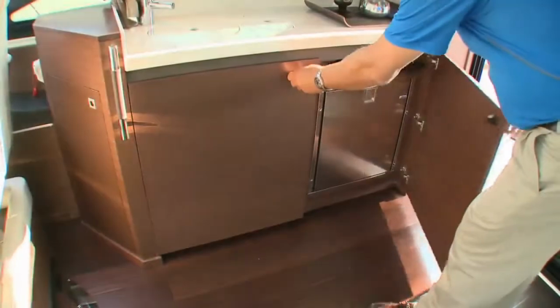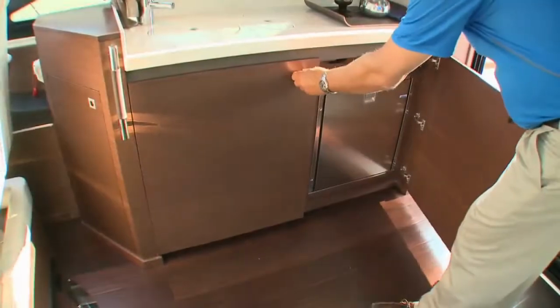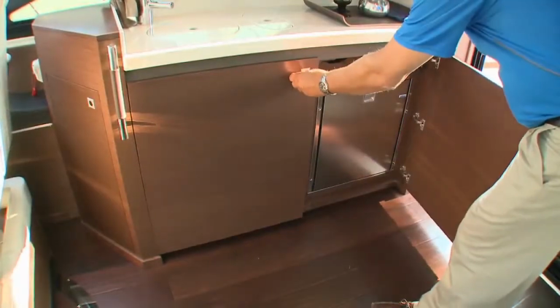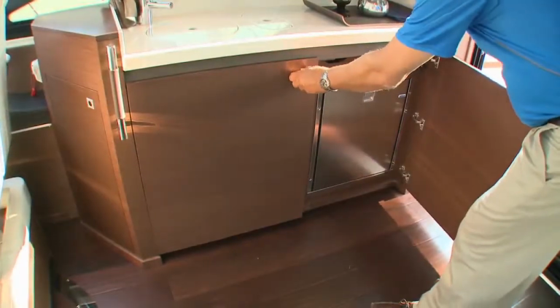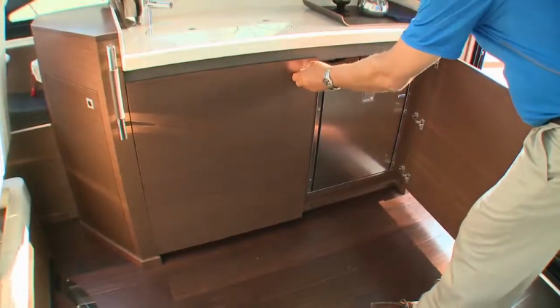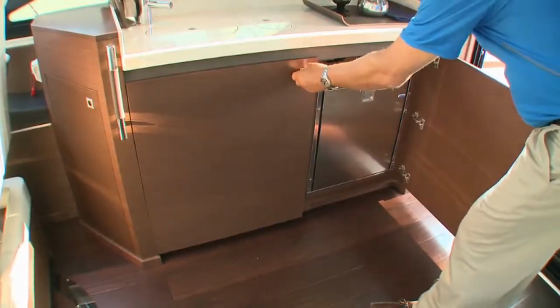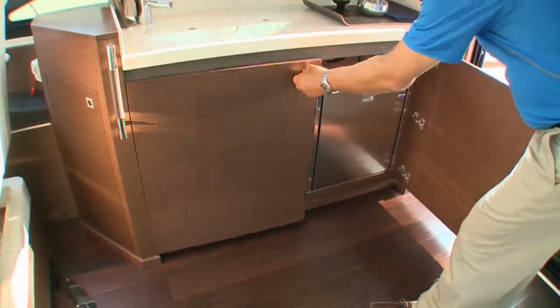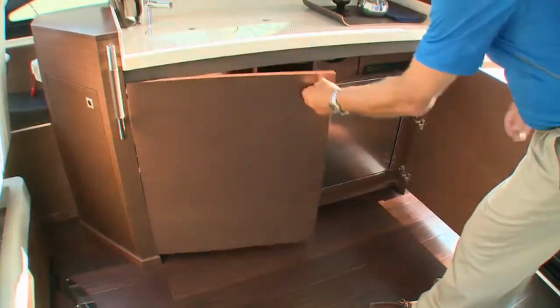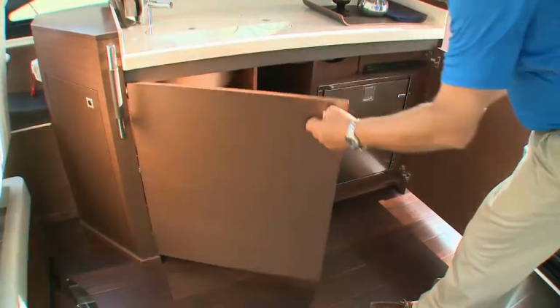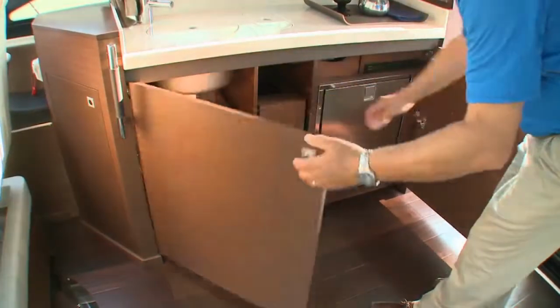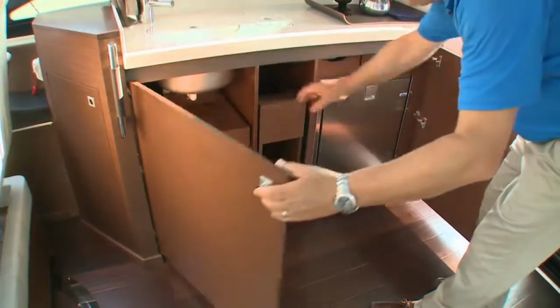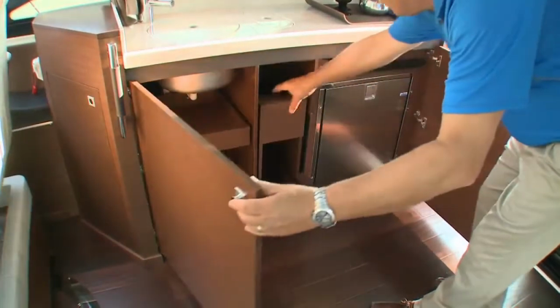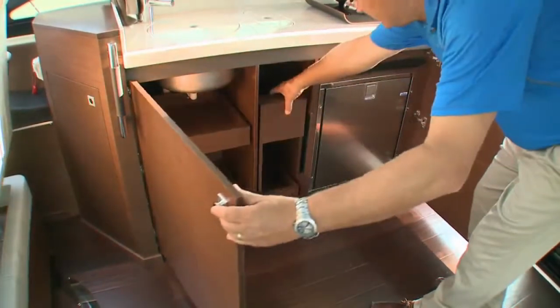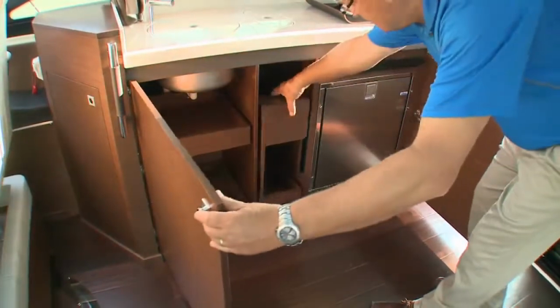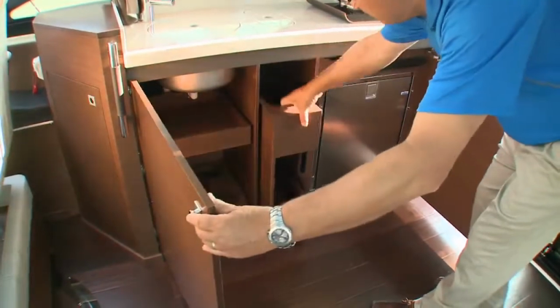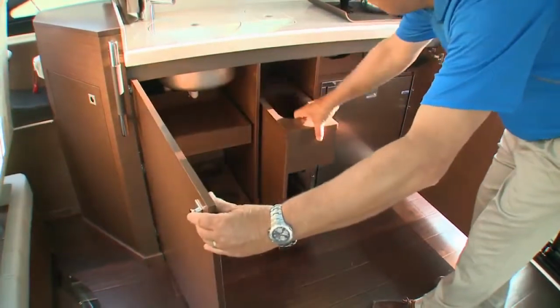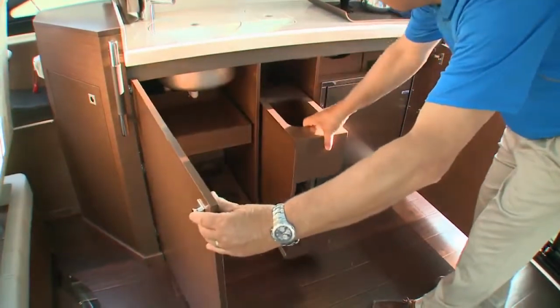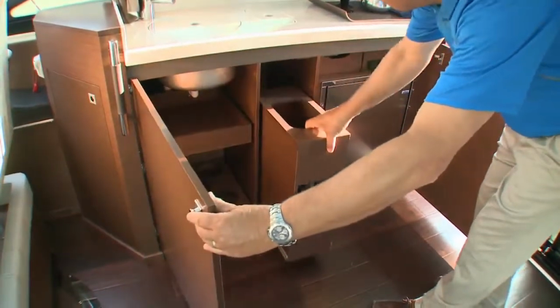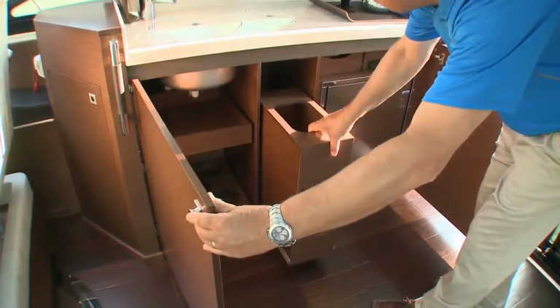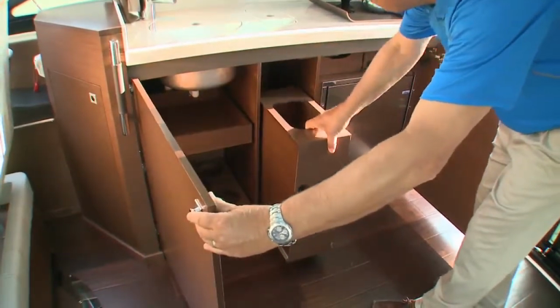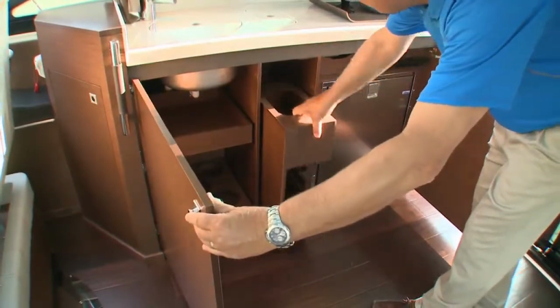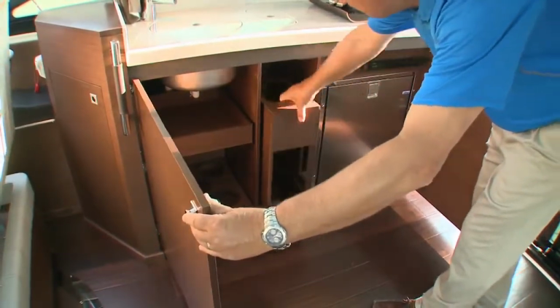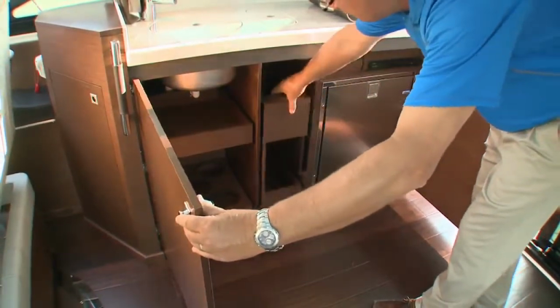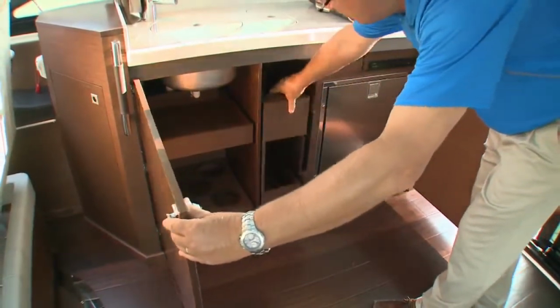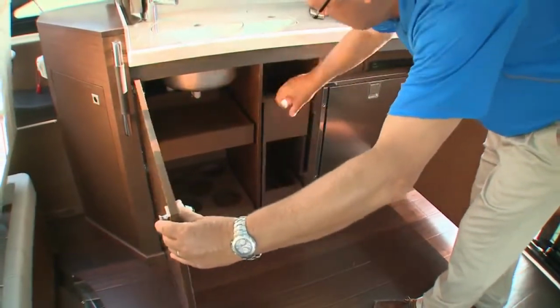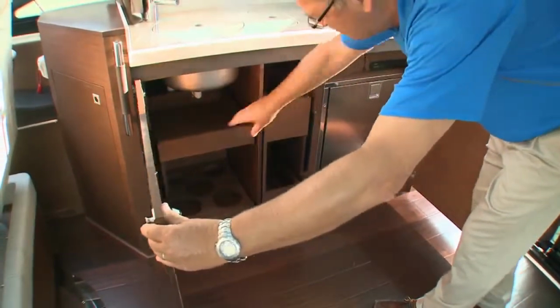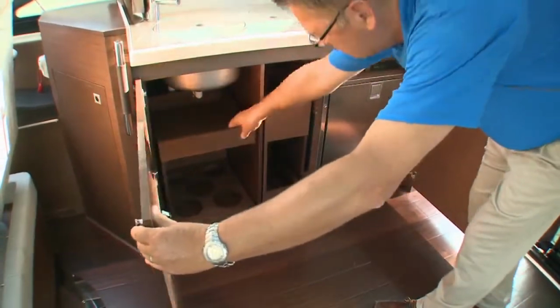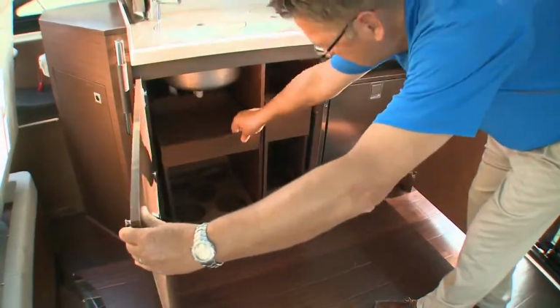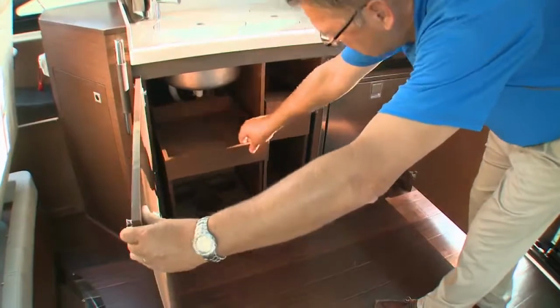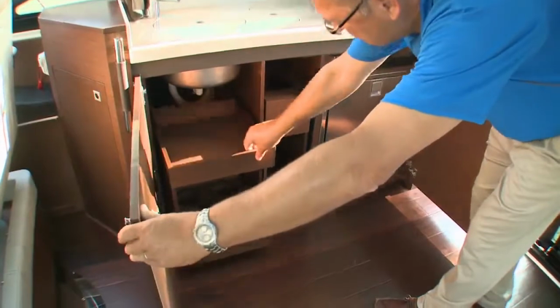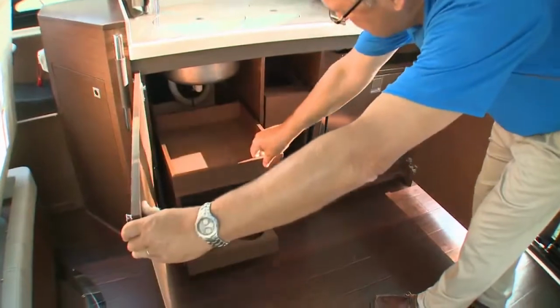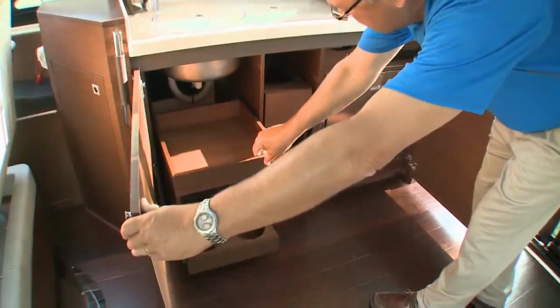Inside the cabinet is an ice maker, trash receptacle, and bottle and glass storage.